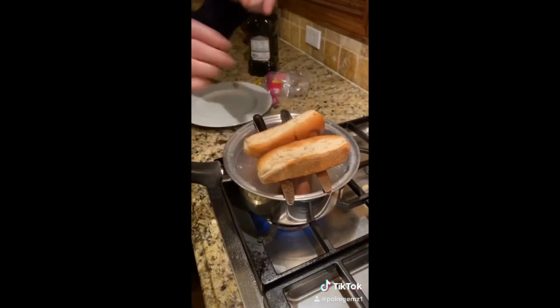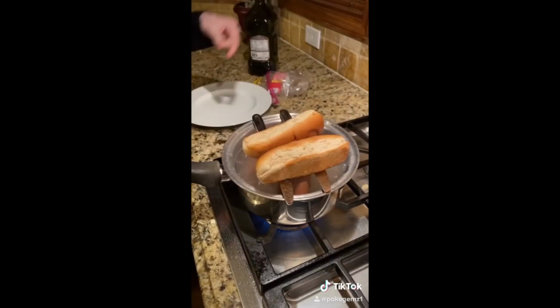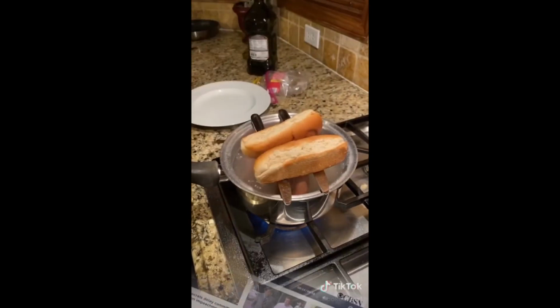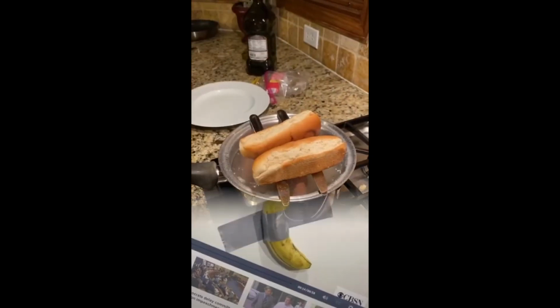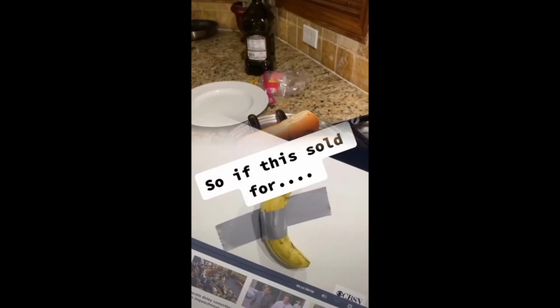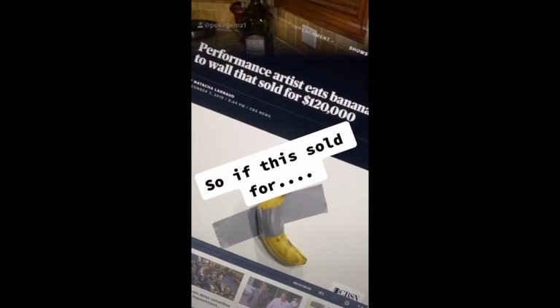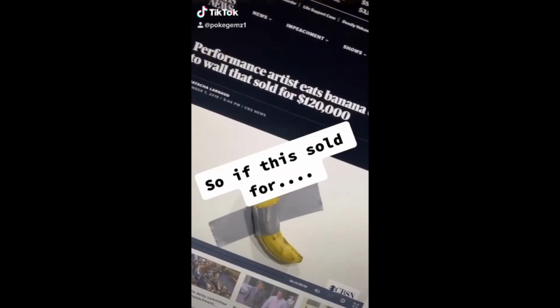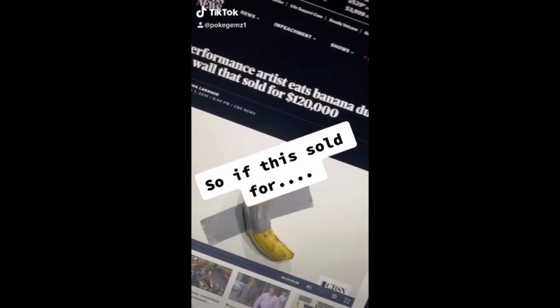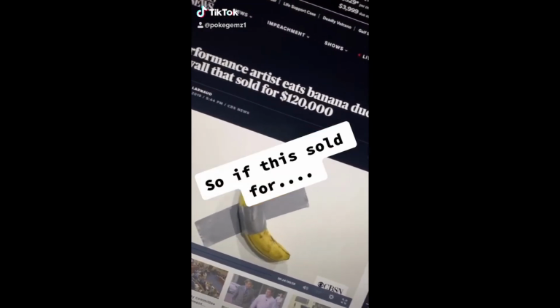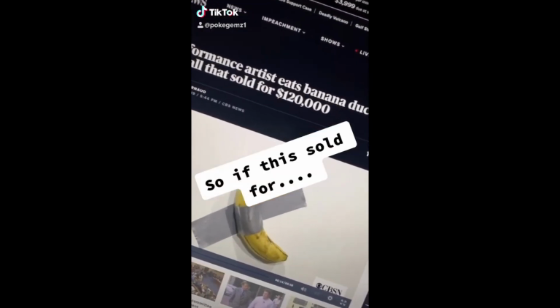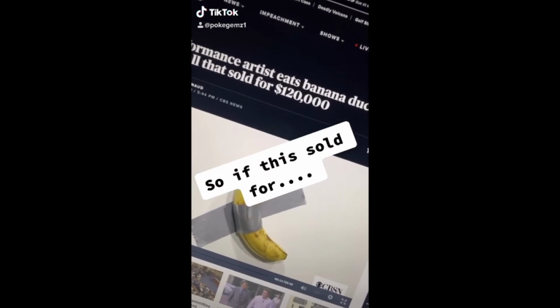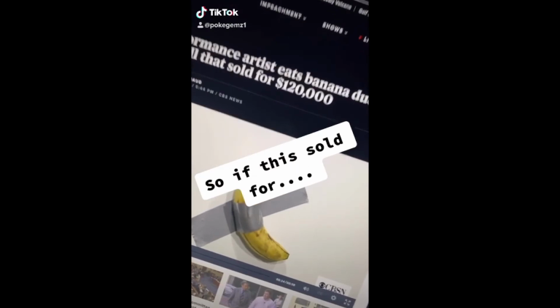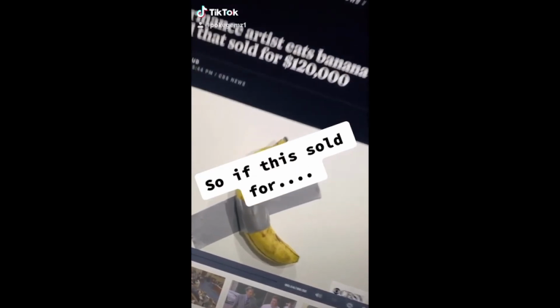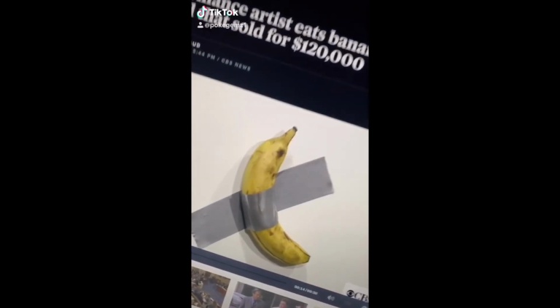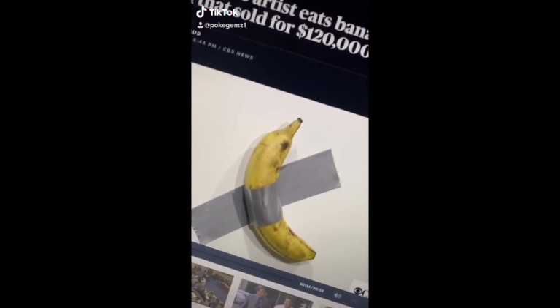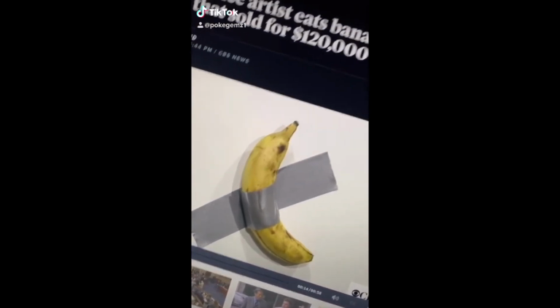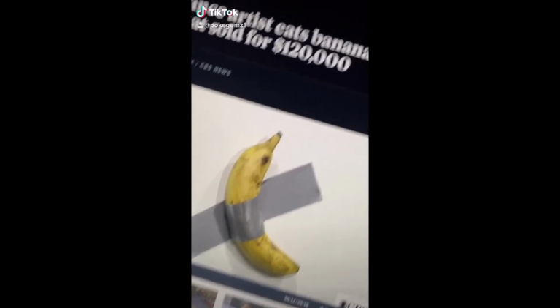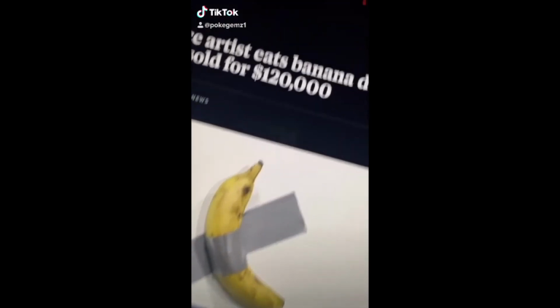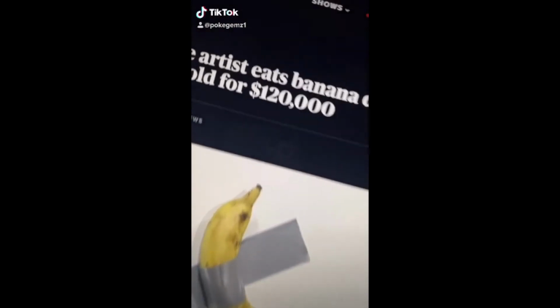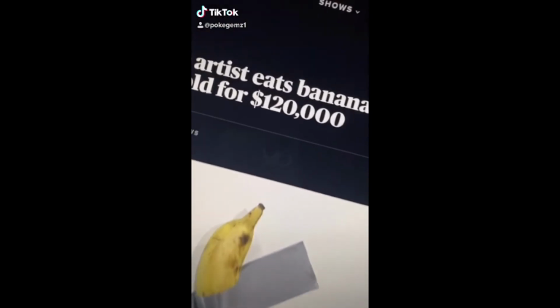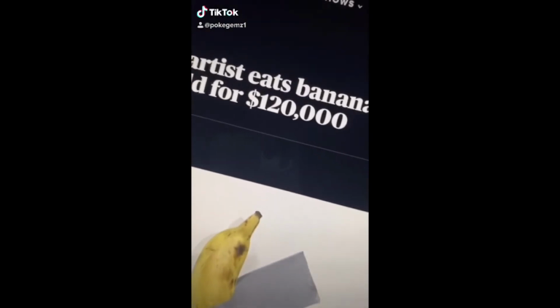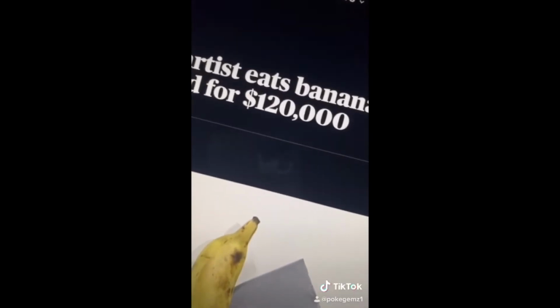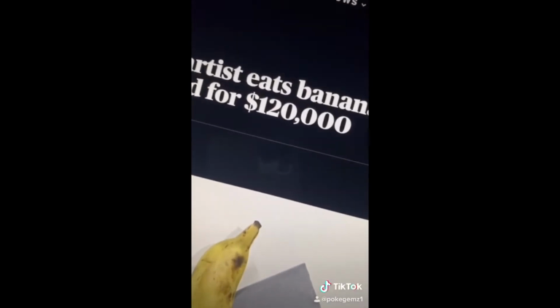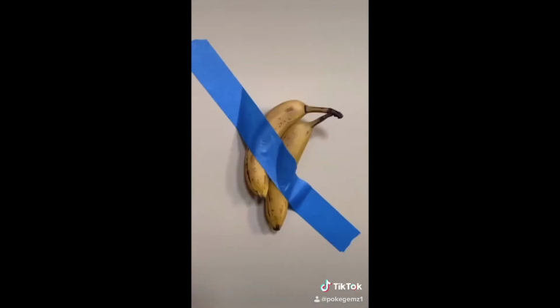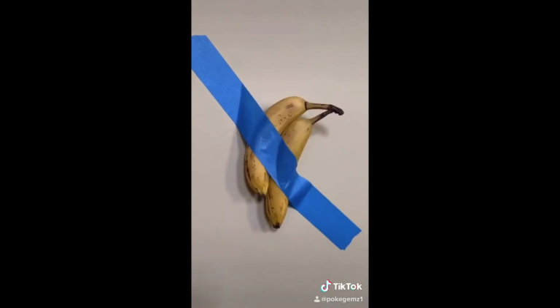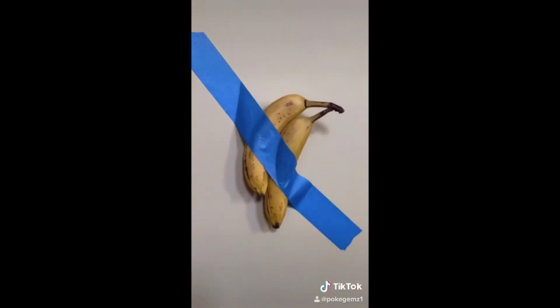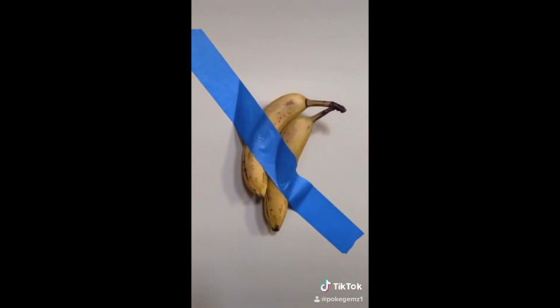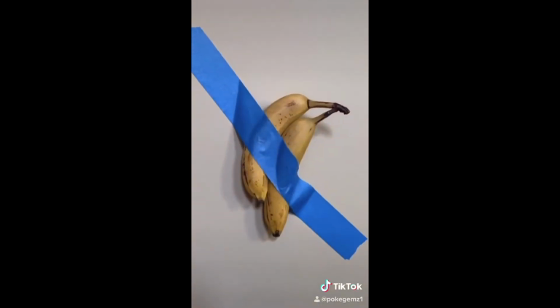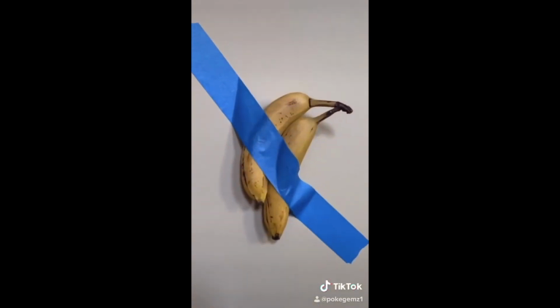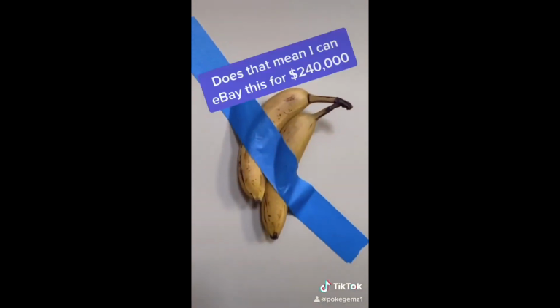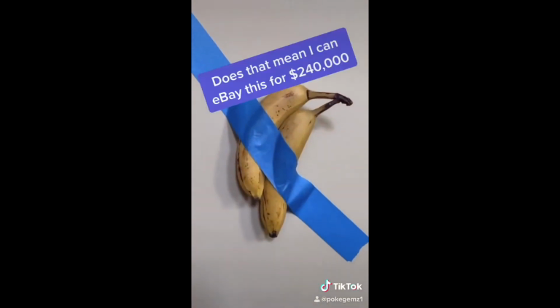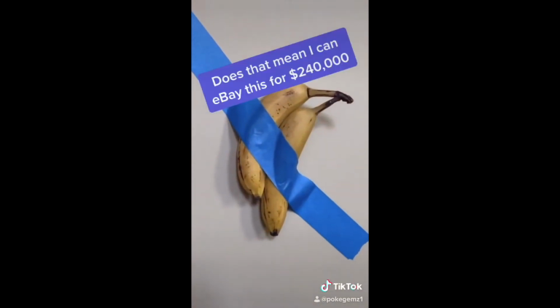This one's just crazy. I mean, a banana selling for $120,000? I'll sell two.